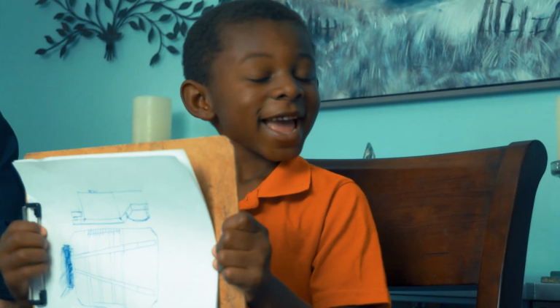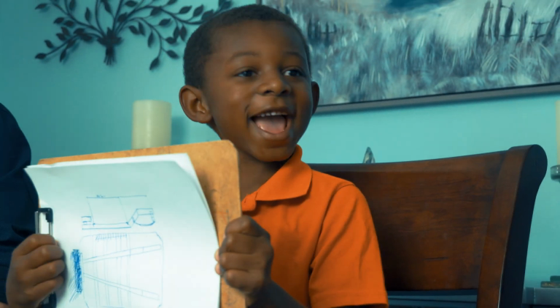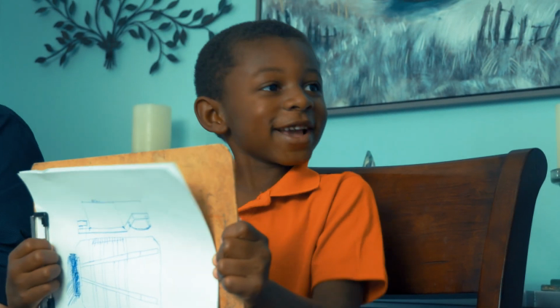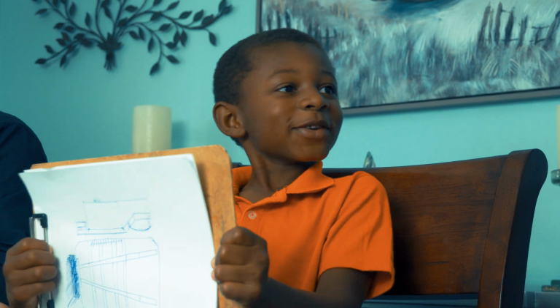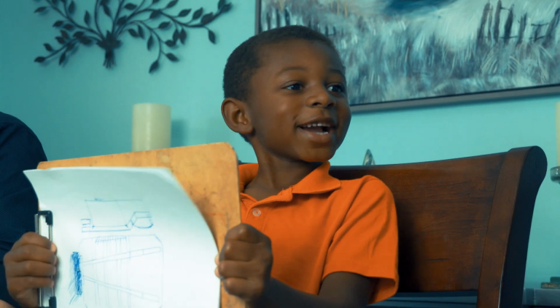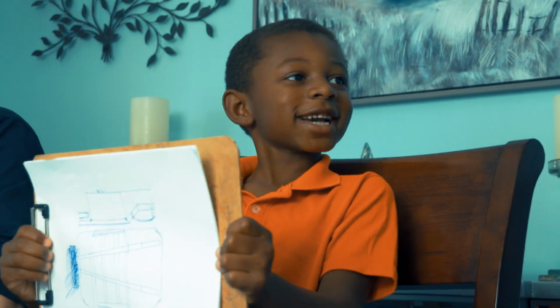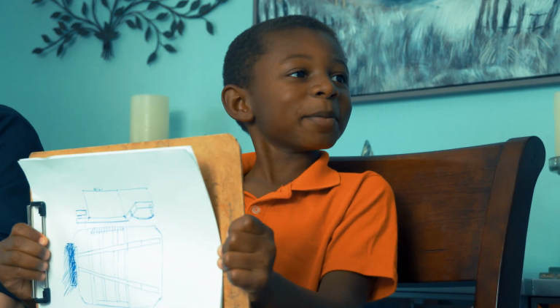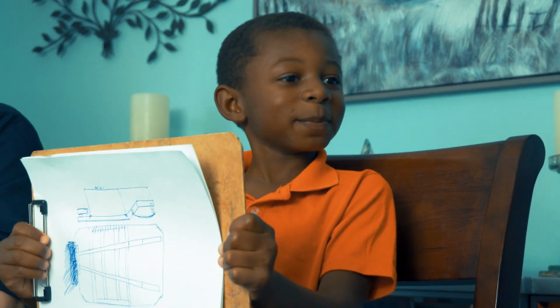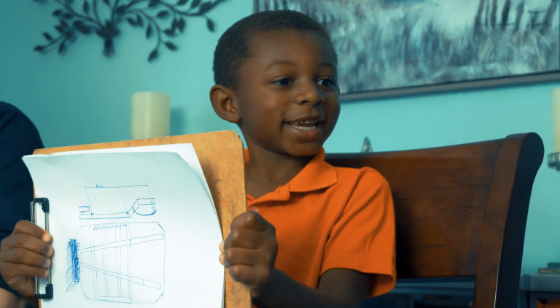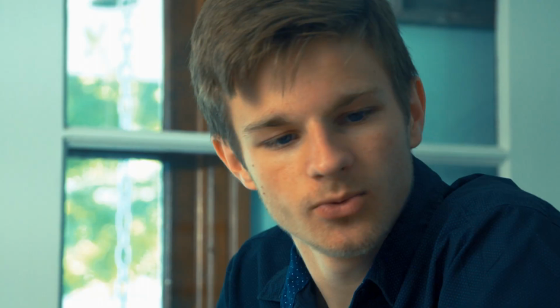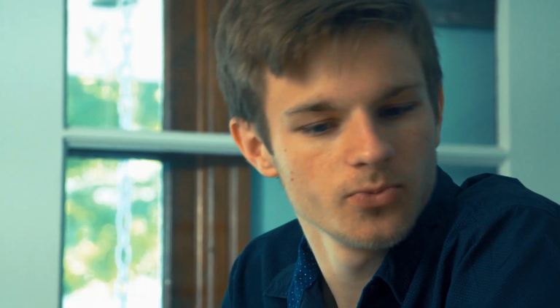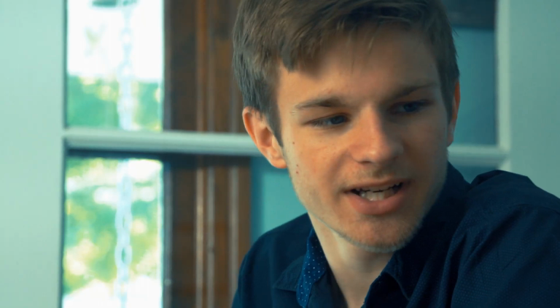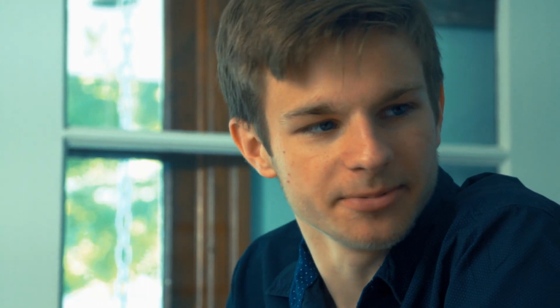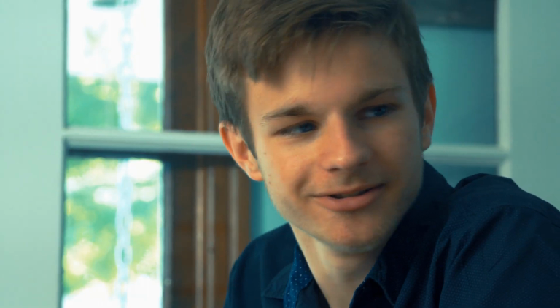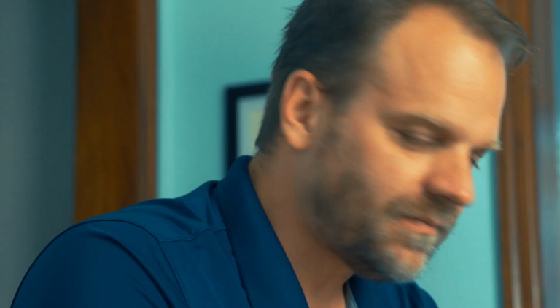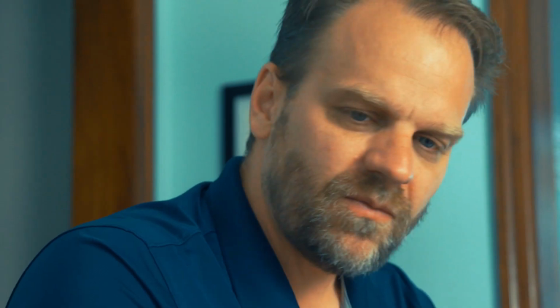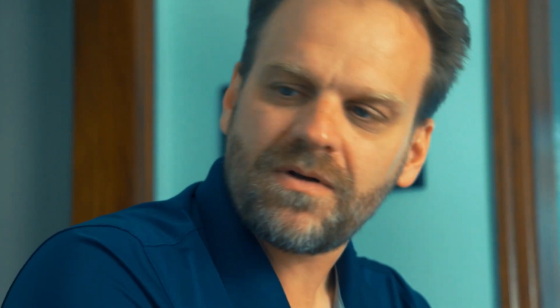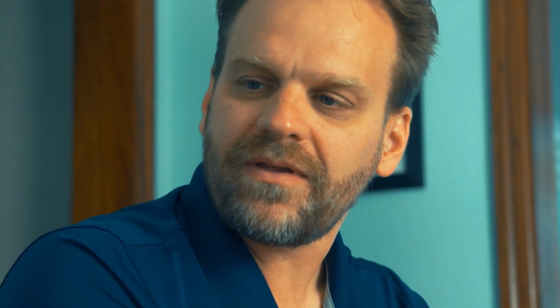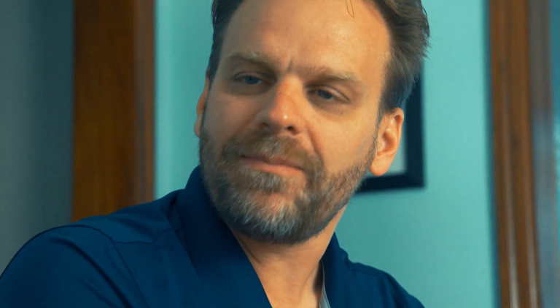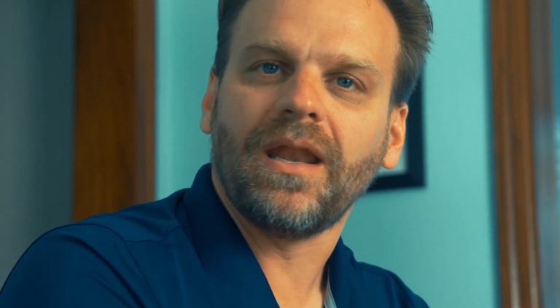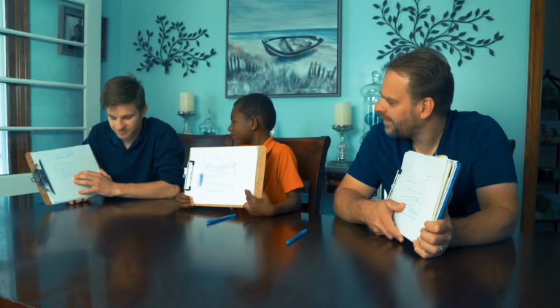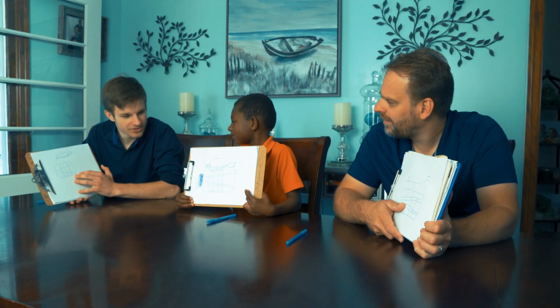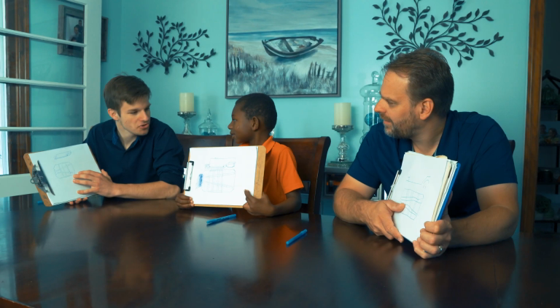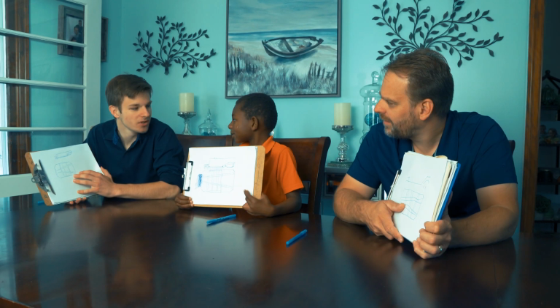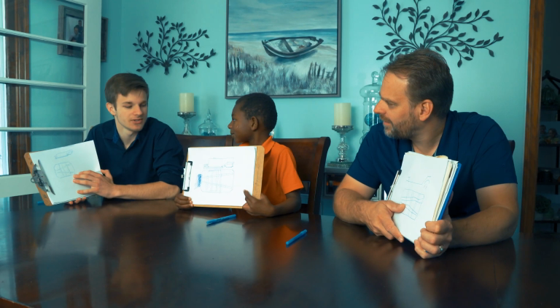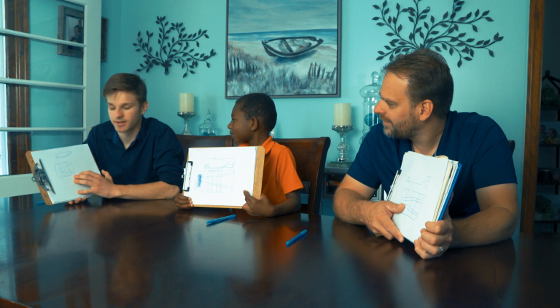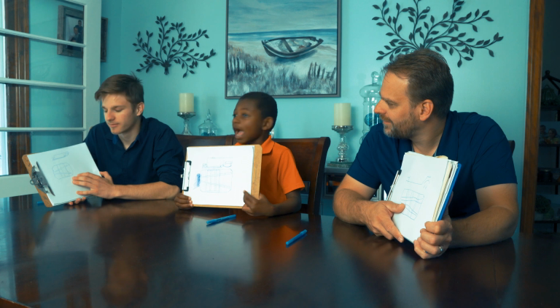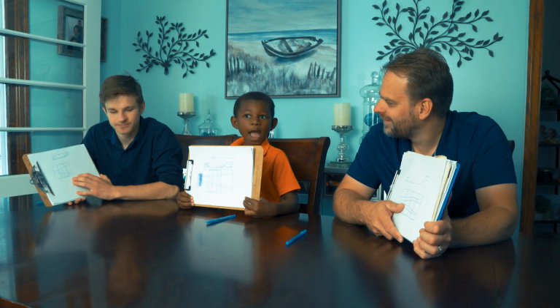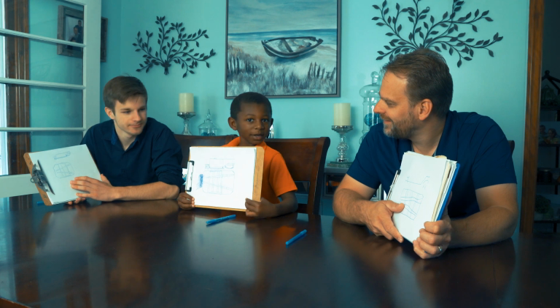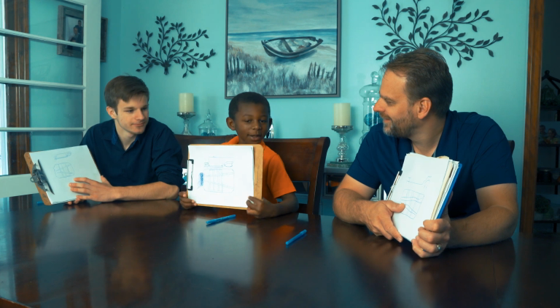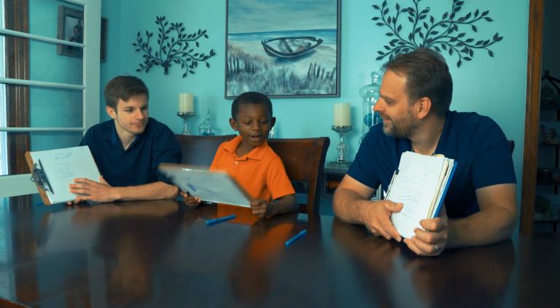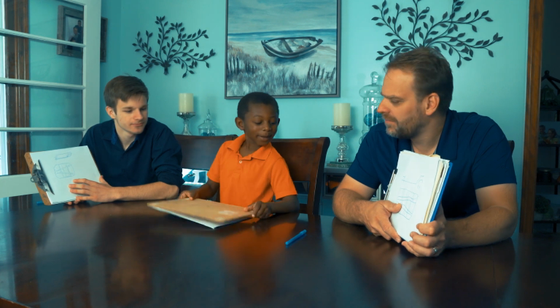Hey, you guys copied me. We didn't copy you. What's wrong with copying? This is a unique design. I'm gonna go call Mom.